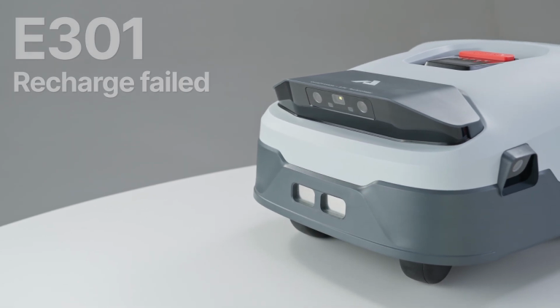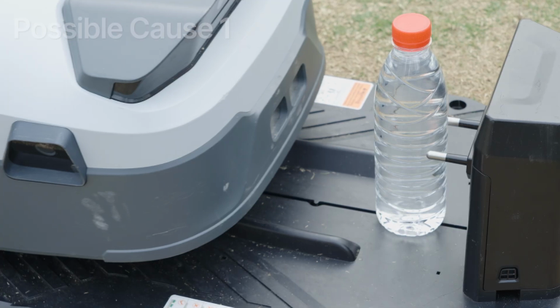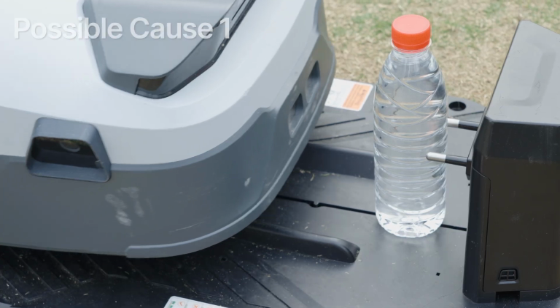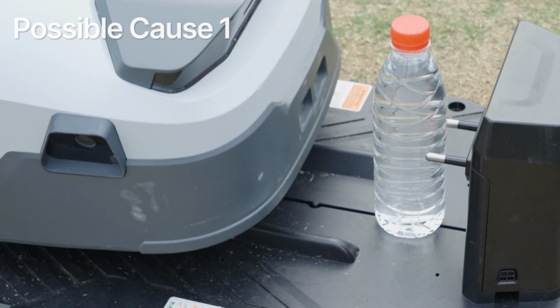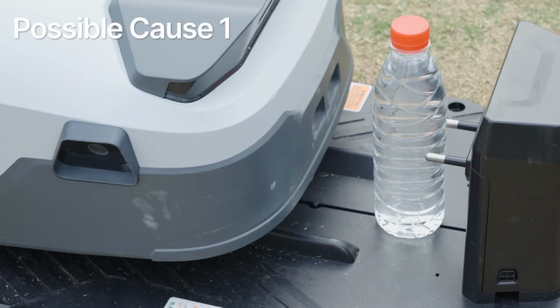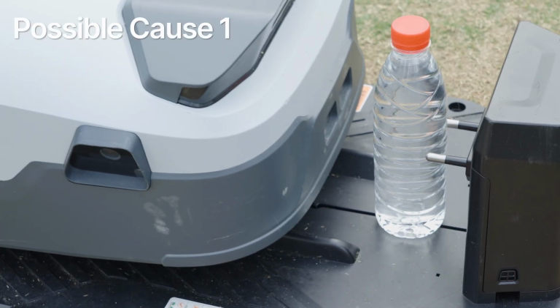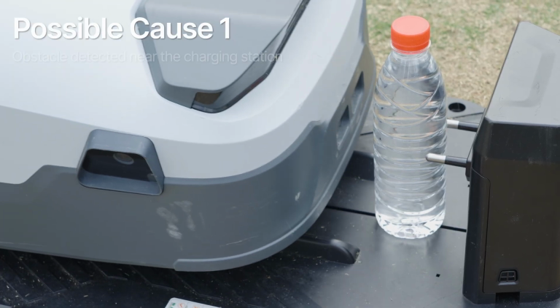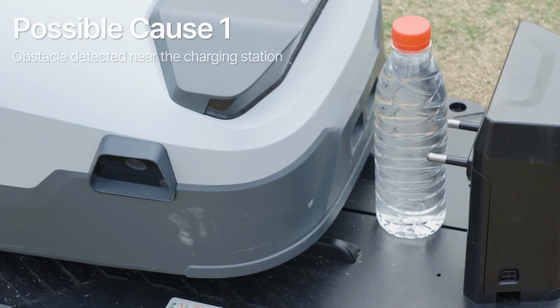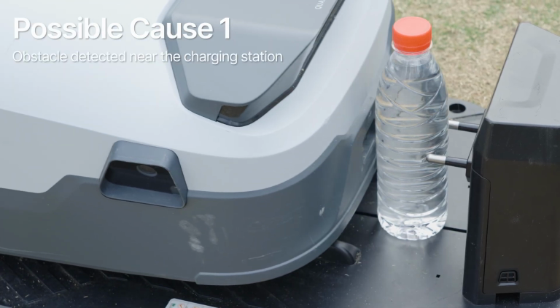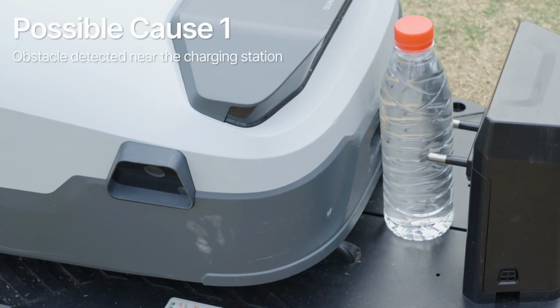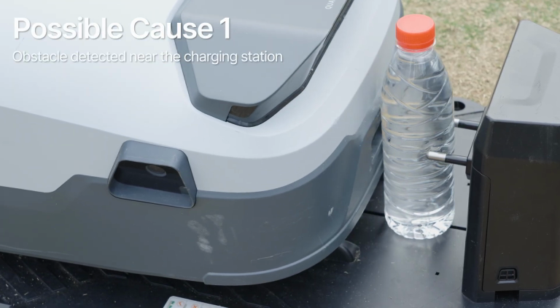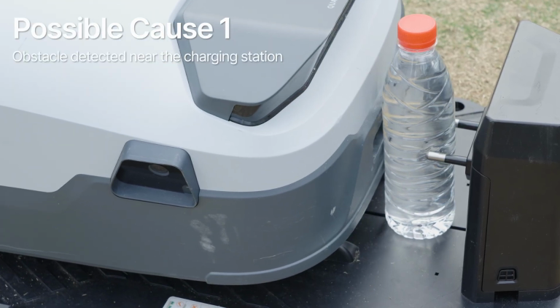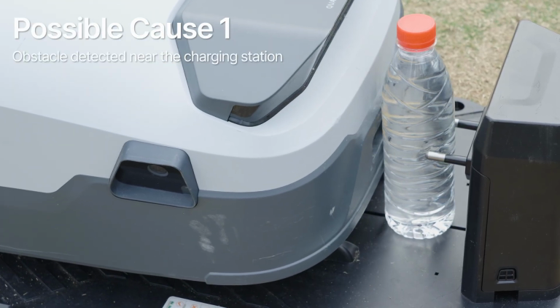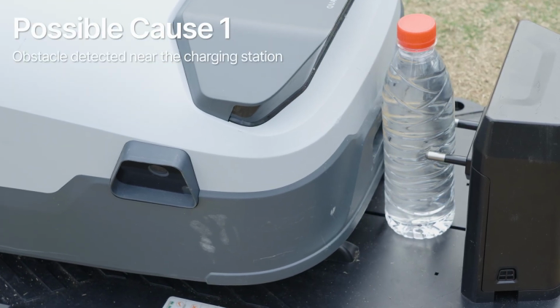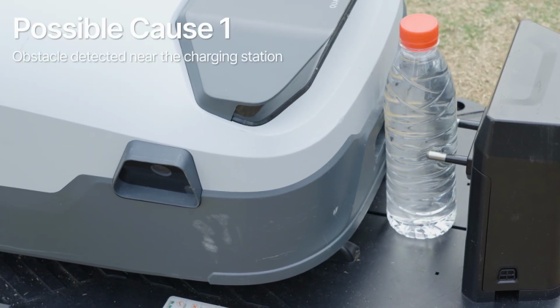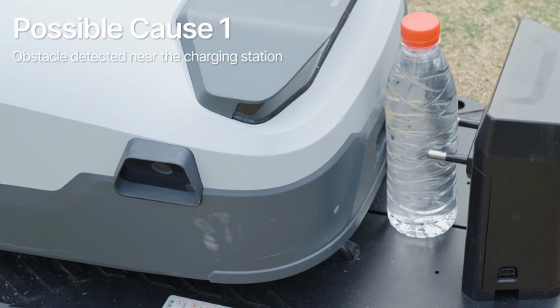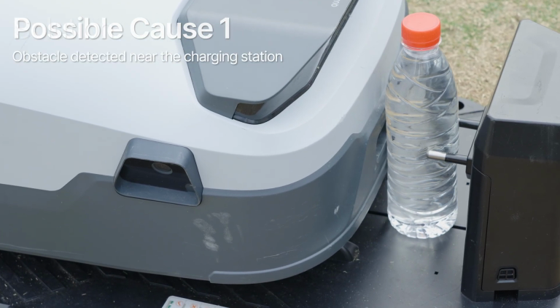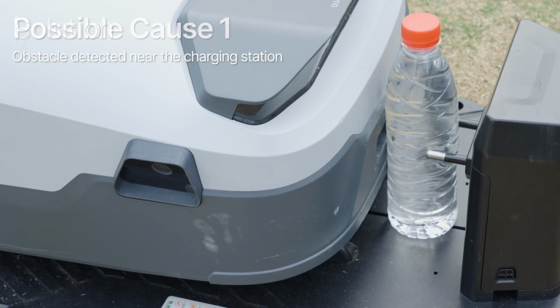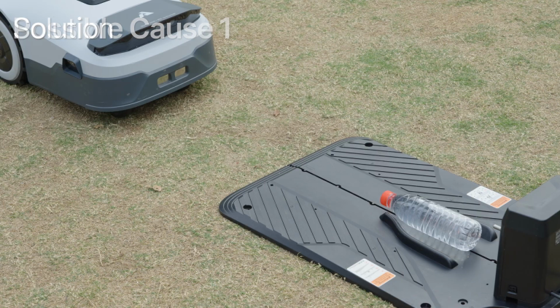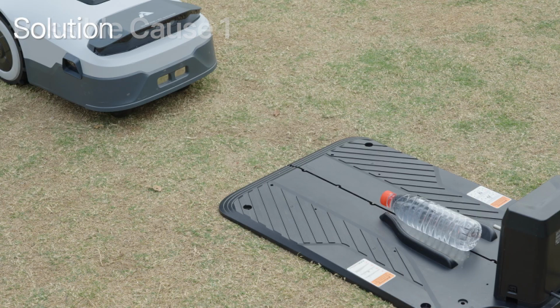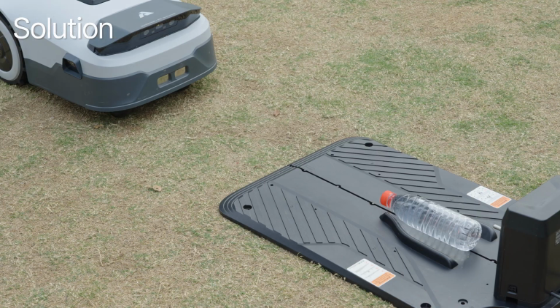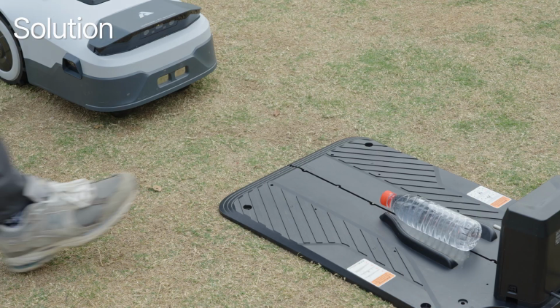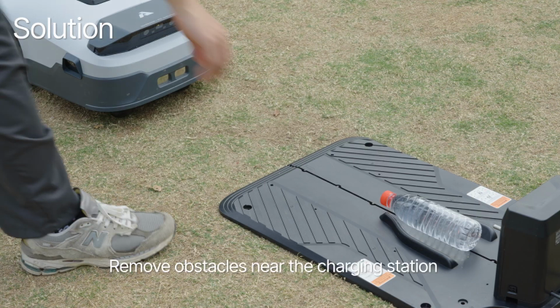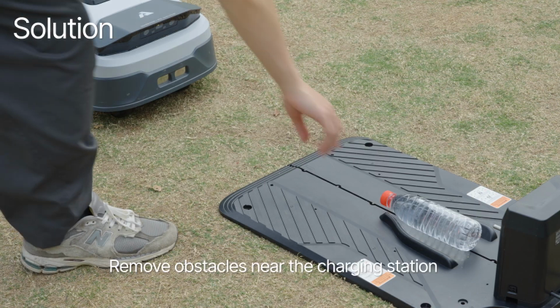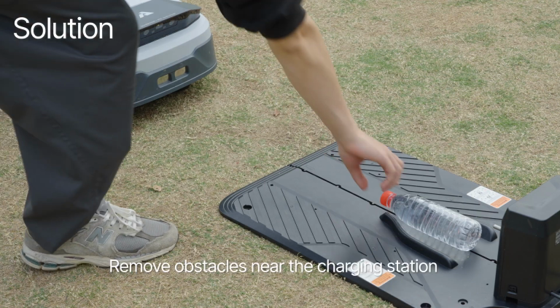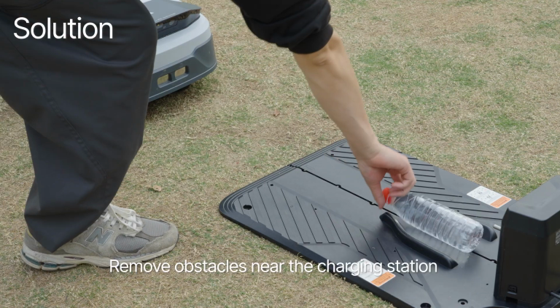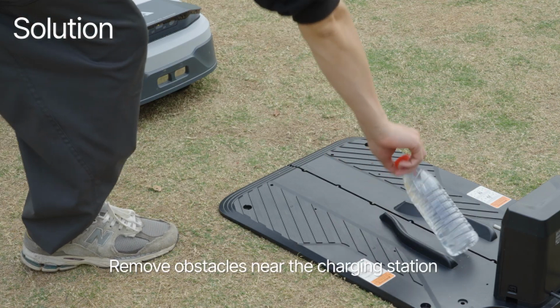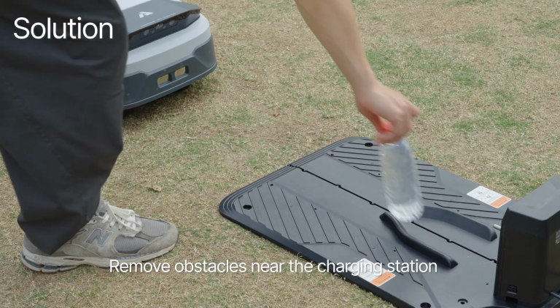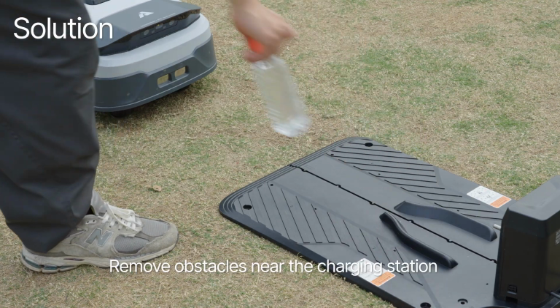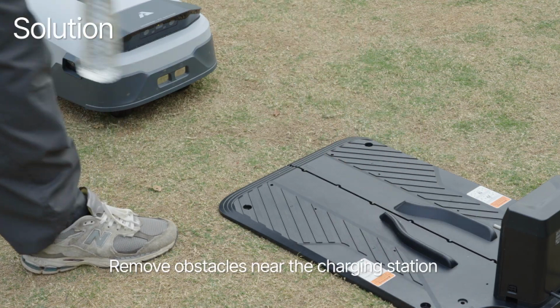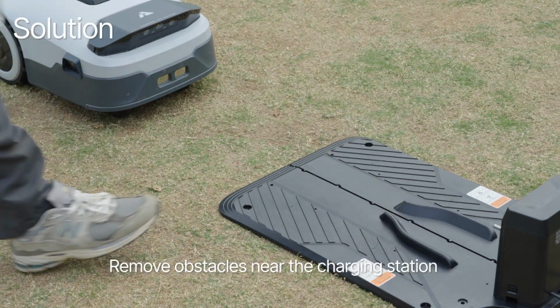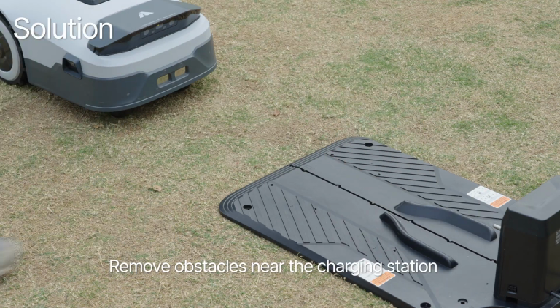Possible cause 1: obstacle detected near the charging station. Solution: remove obstacles near the charging station.